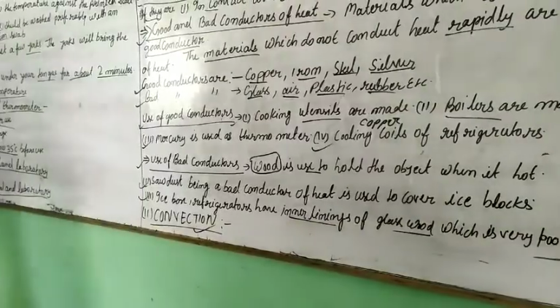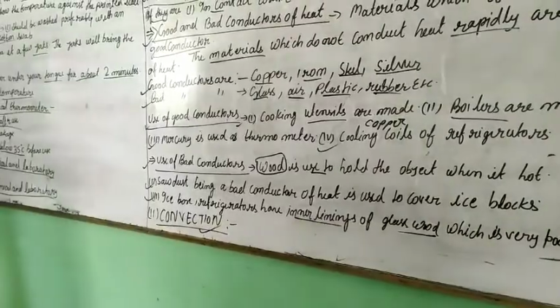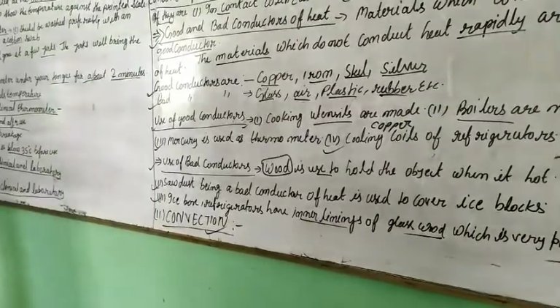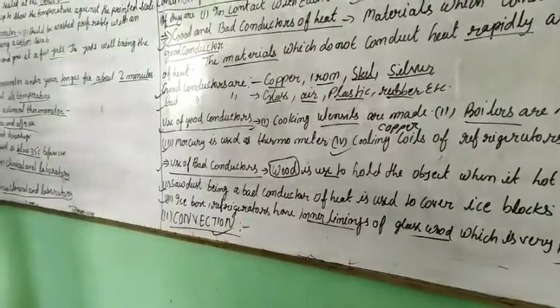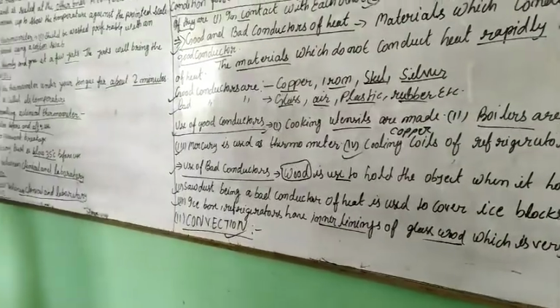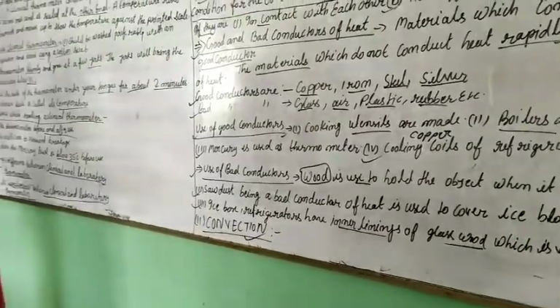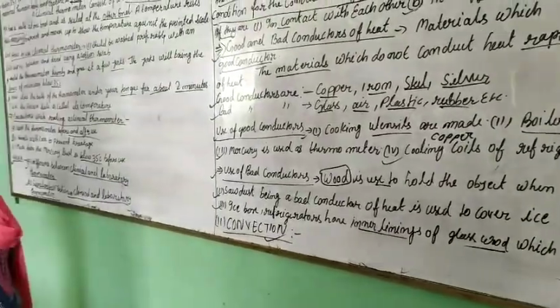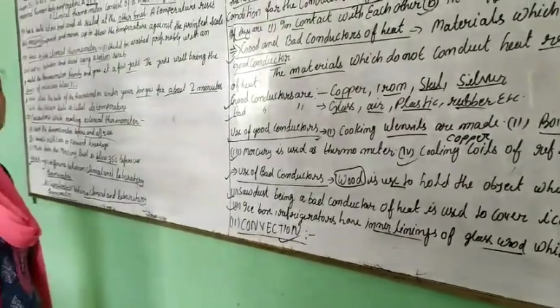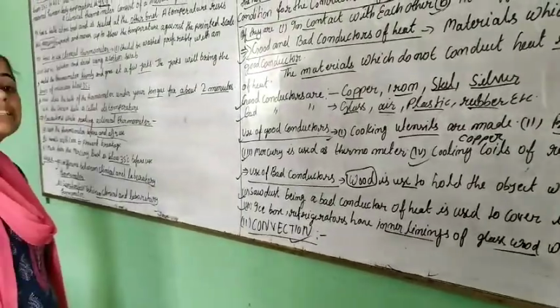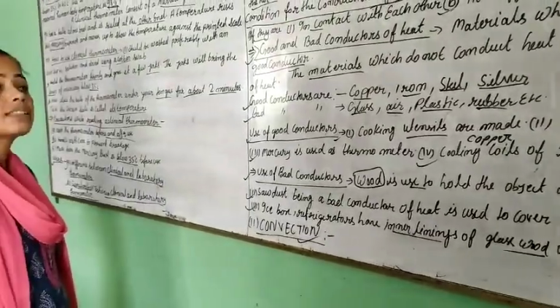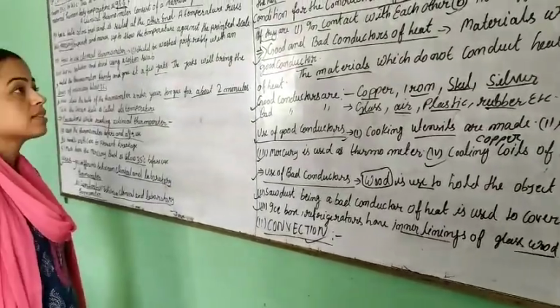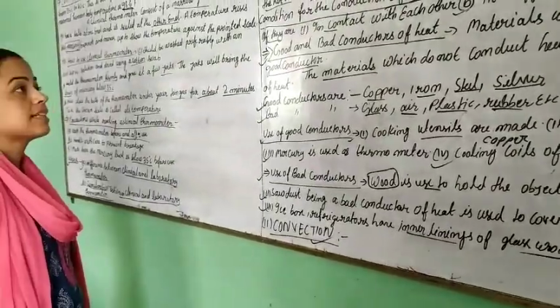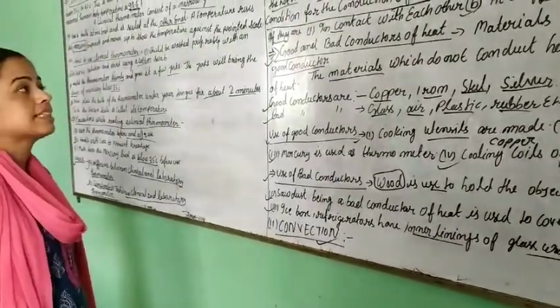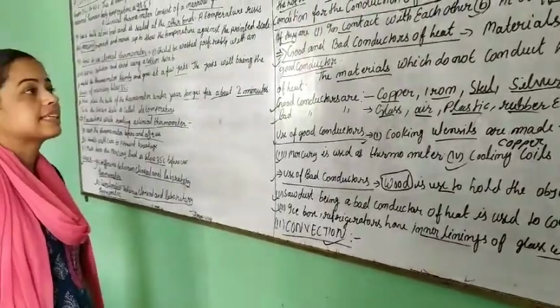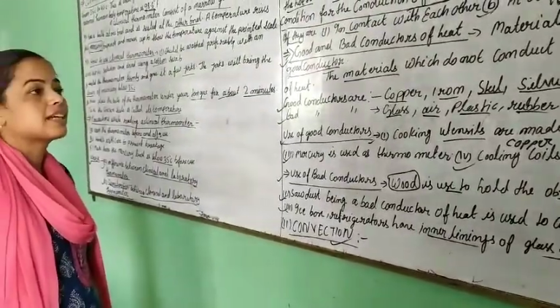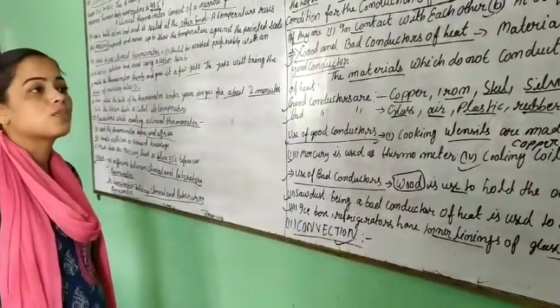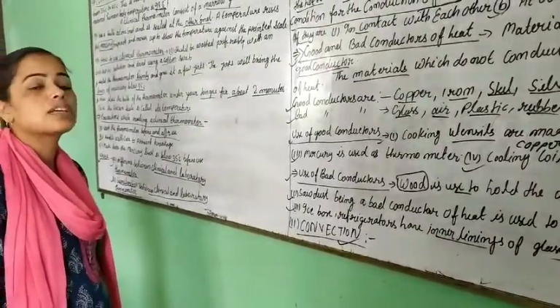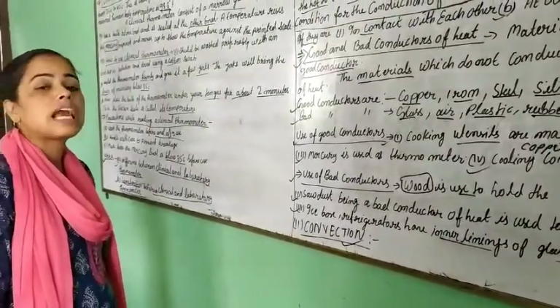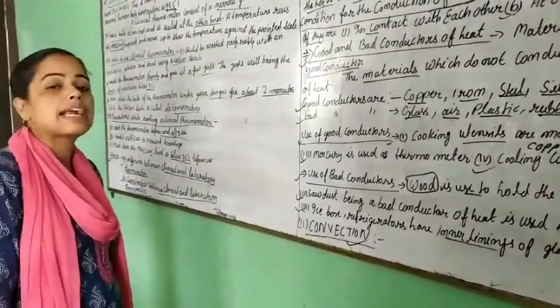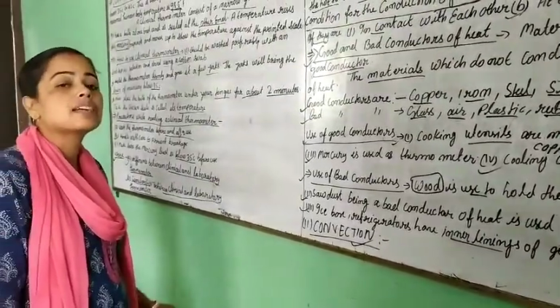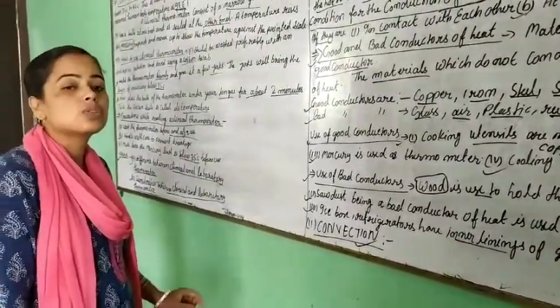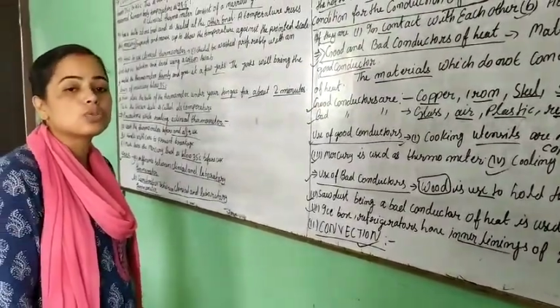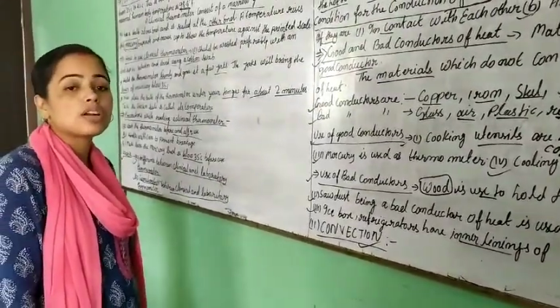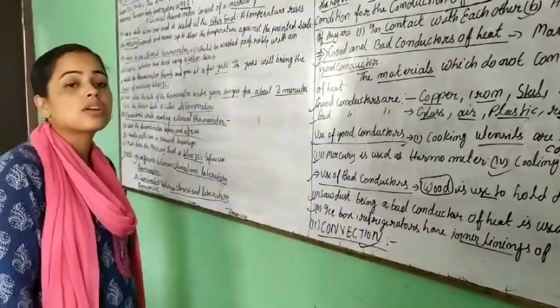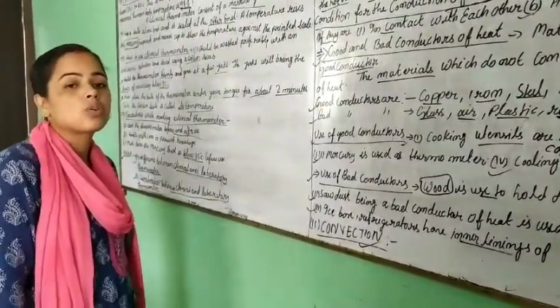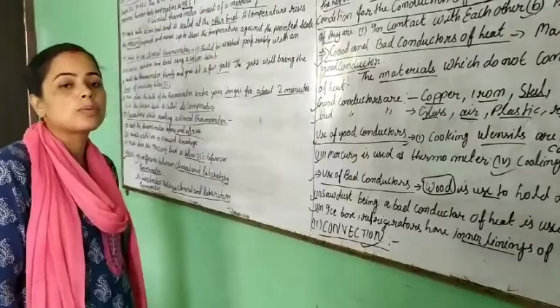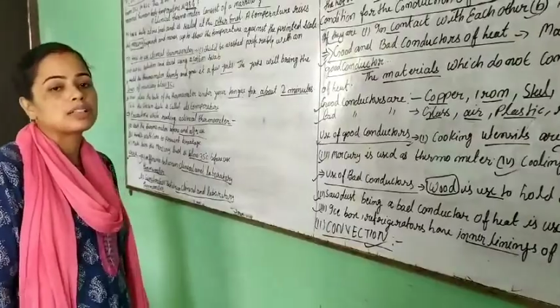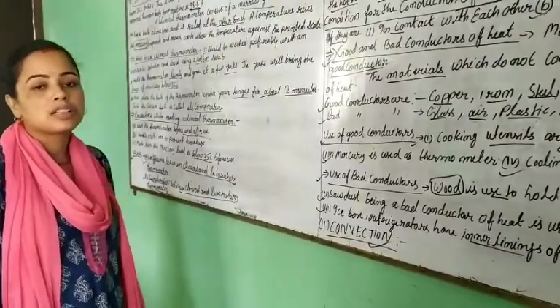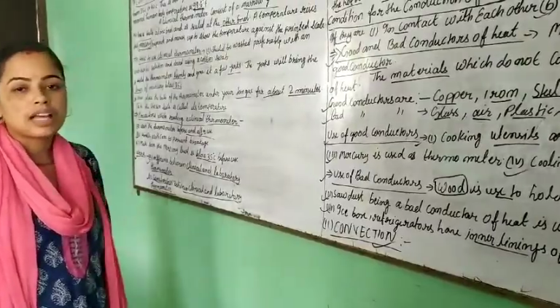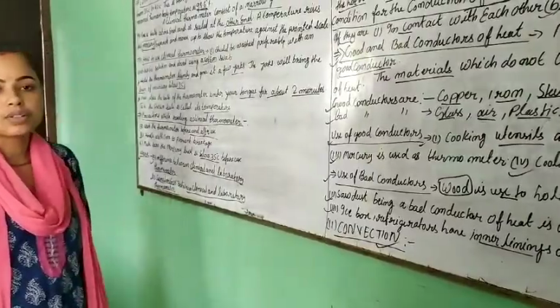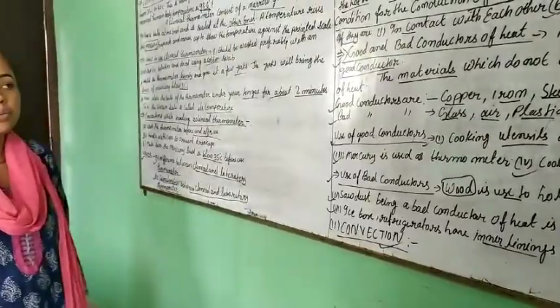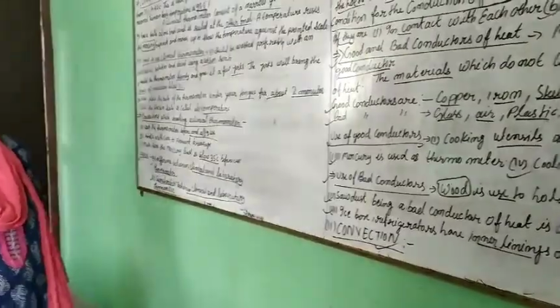Your work is to read the next topic — convection — carefully and do your homework. Thank you.